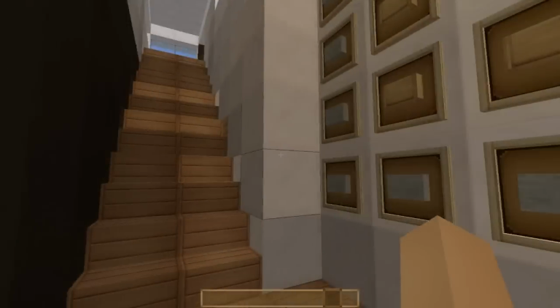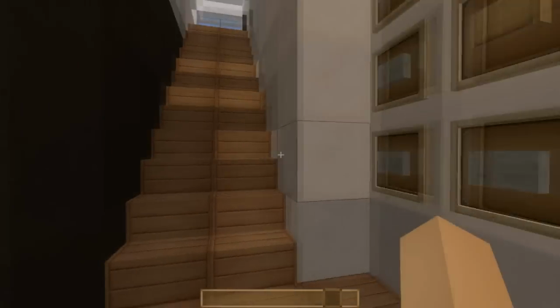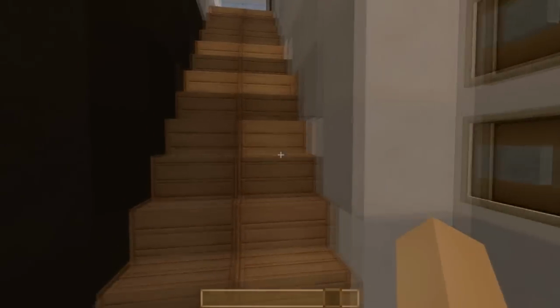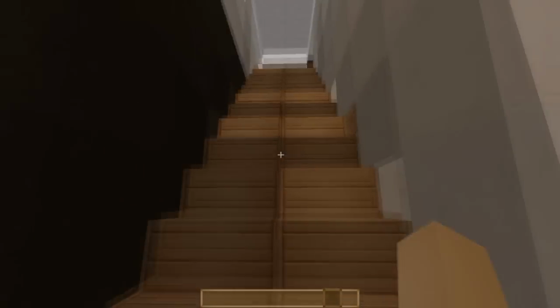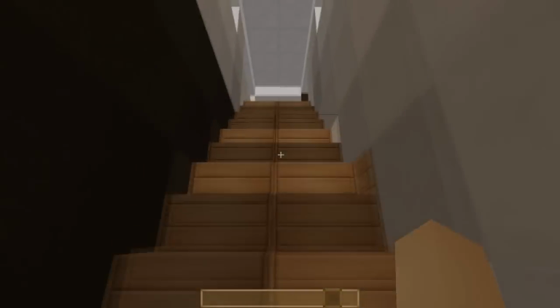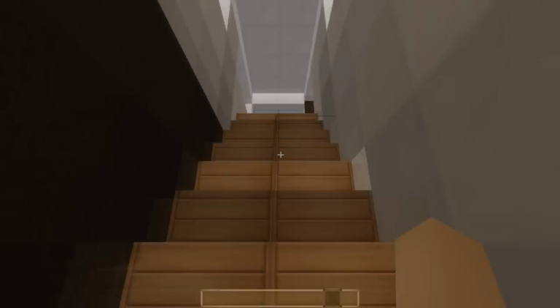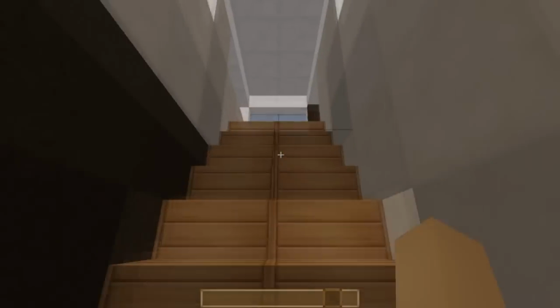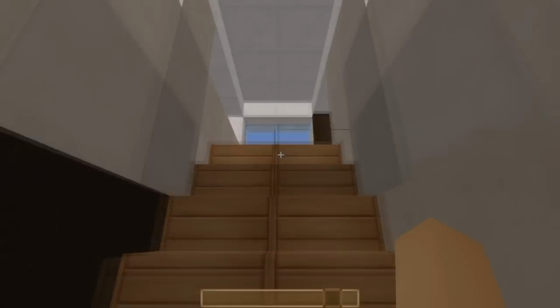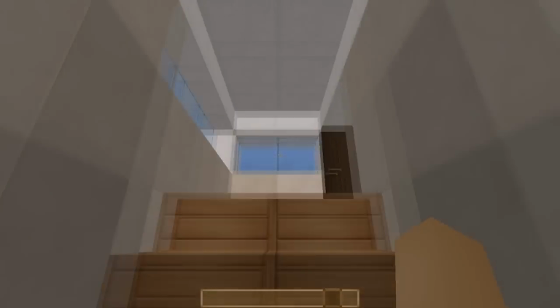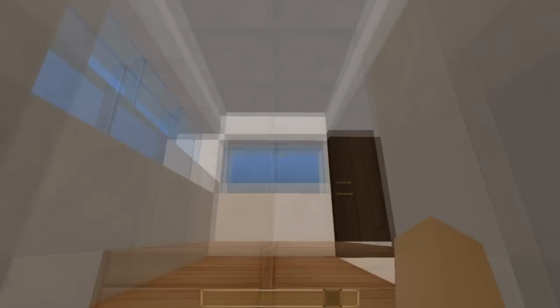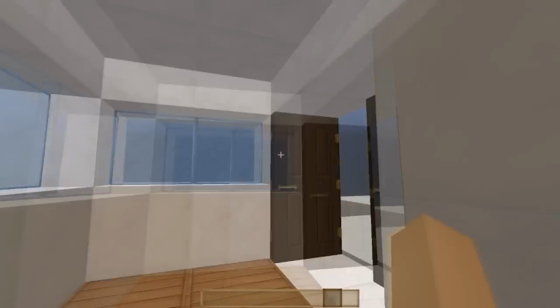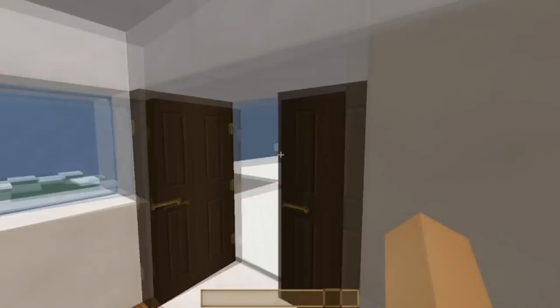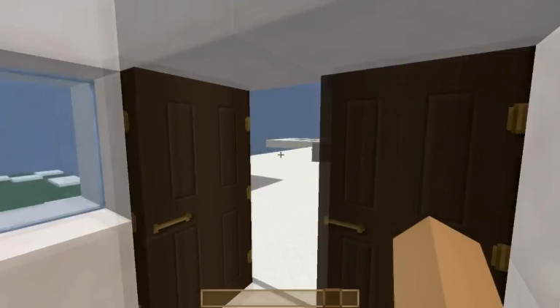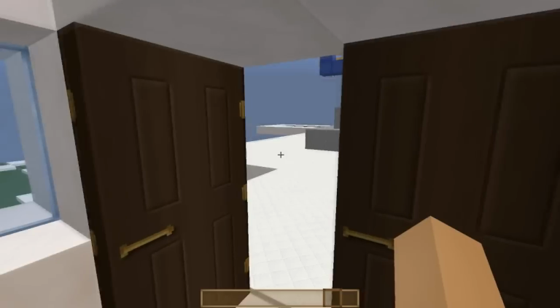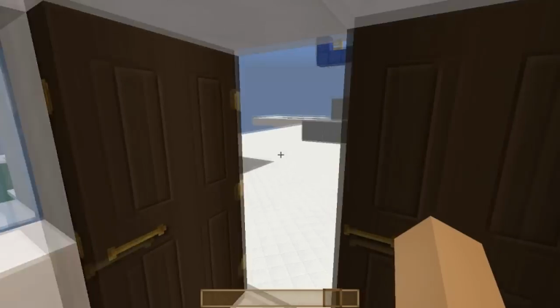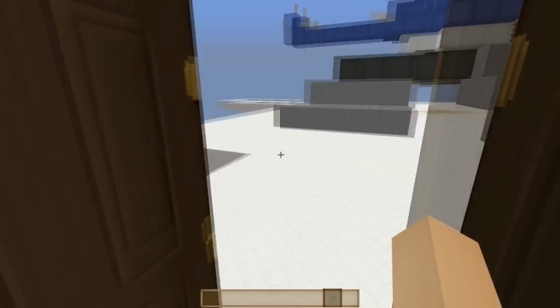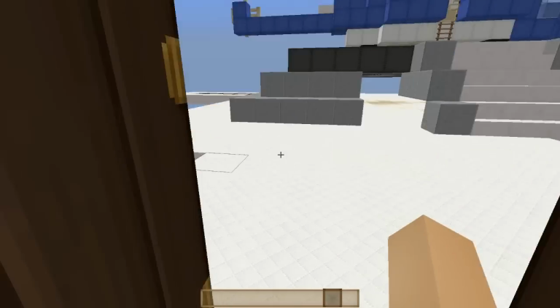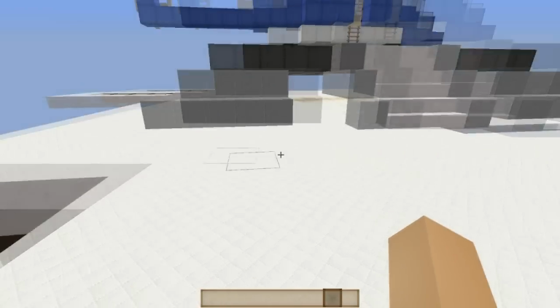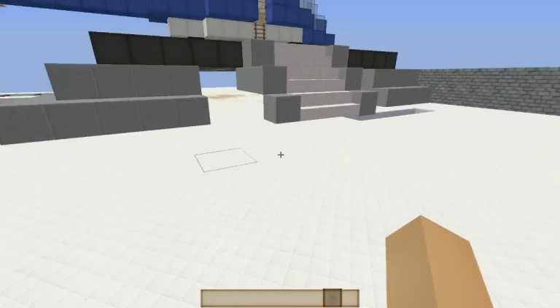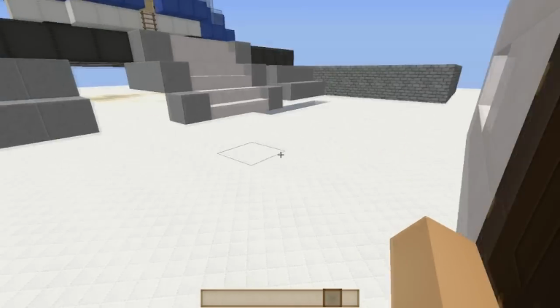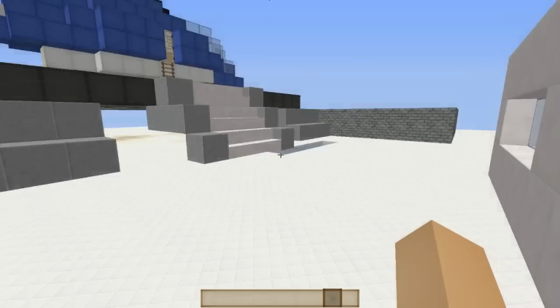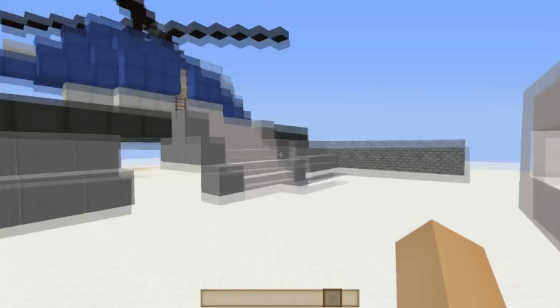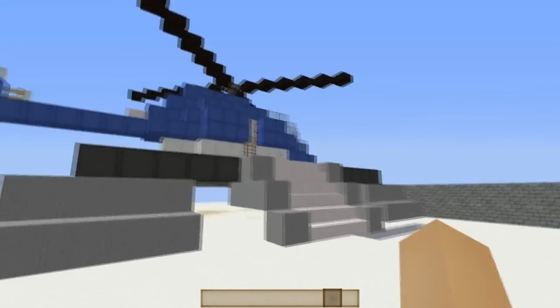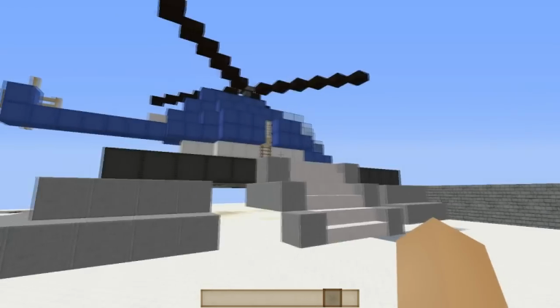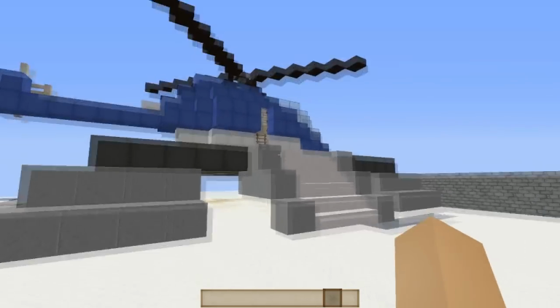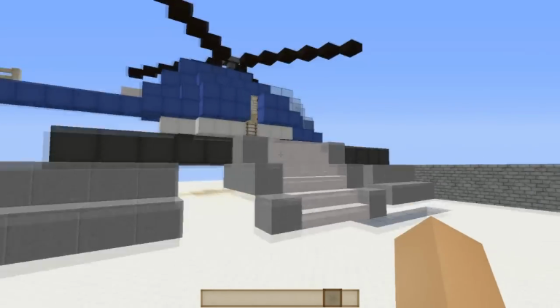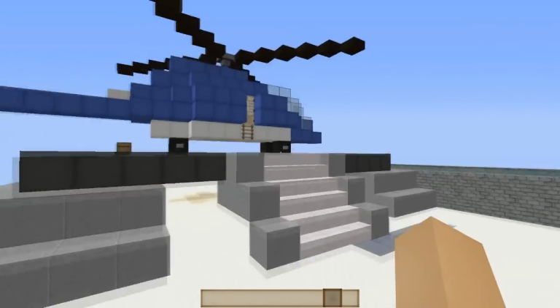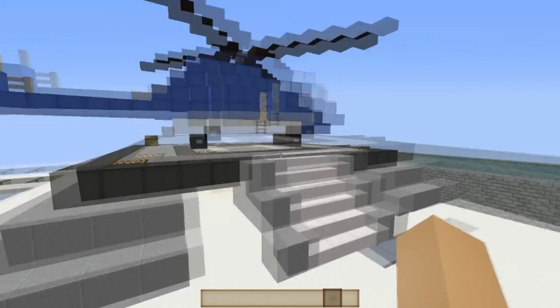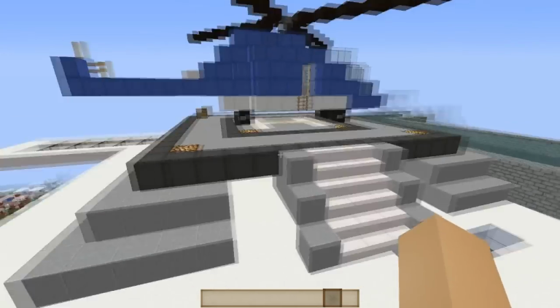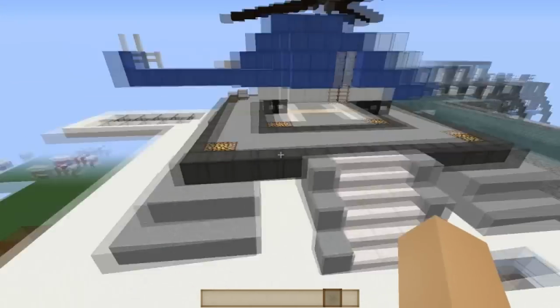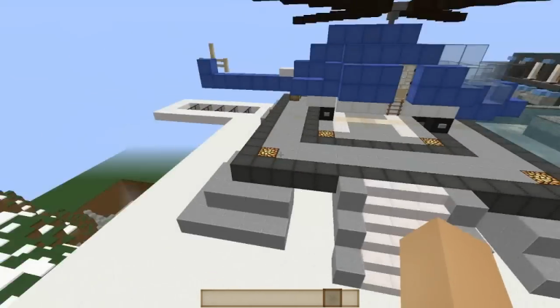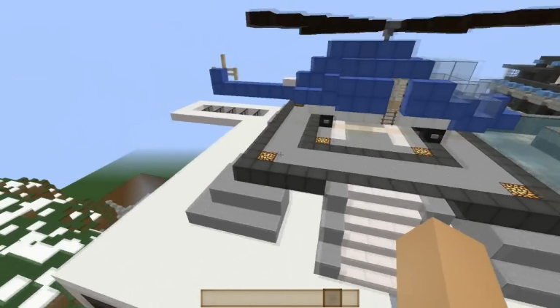And now let's go up to the roof. Well, basically there is nothing special up here — just this small private heli.